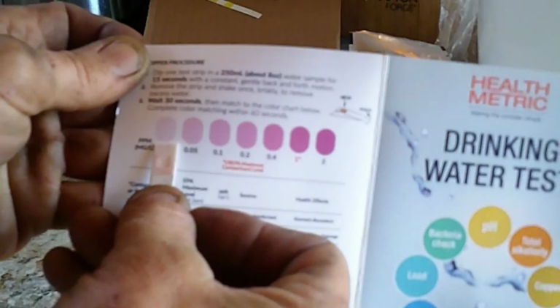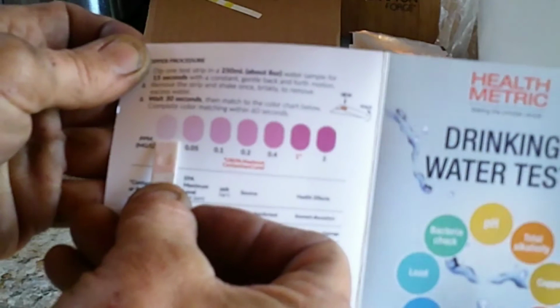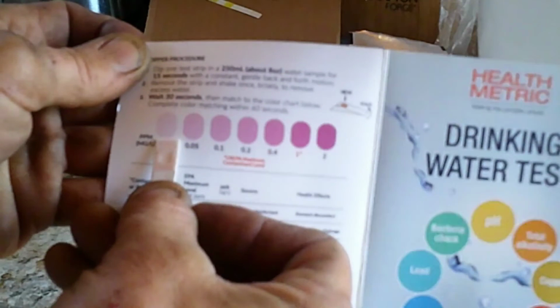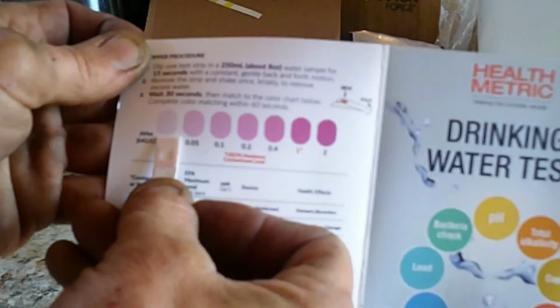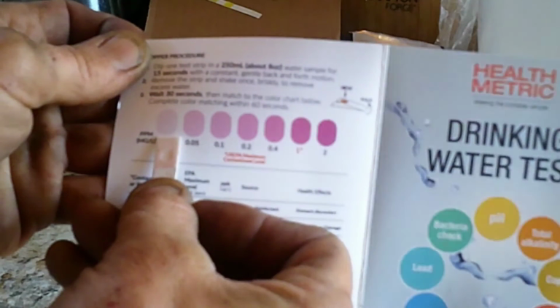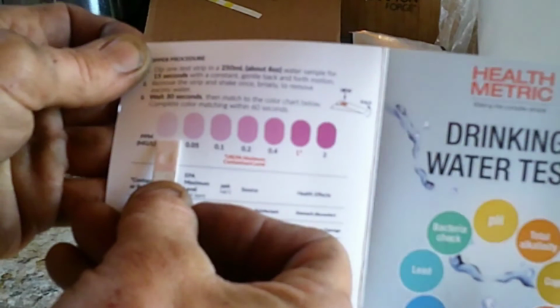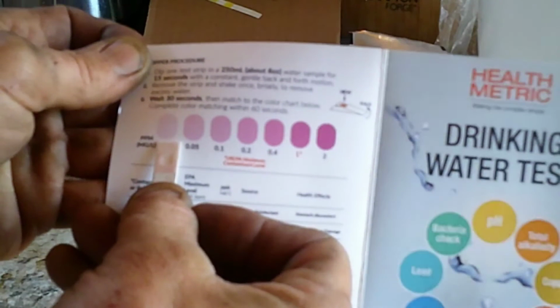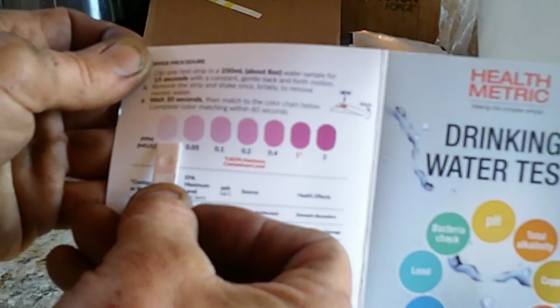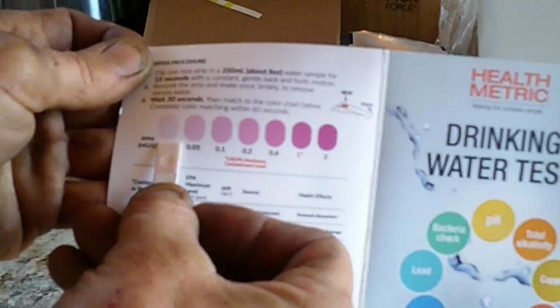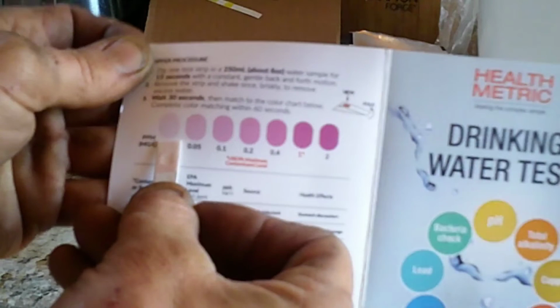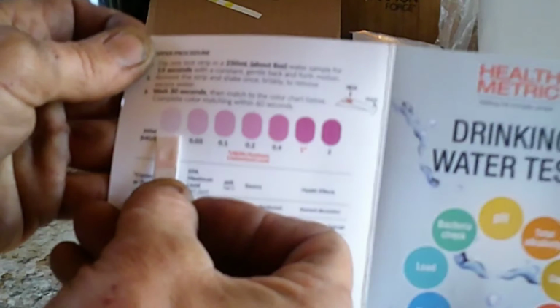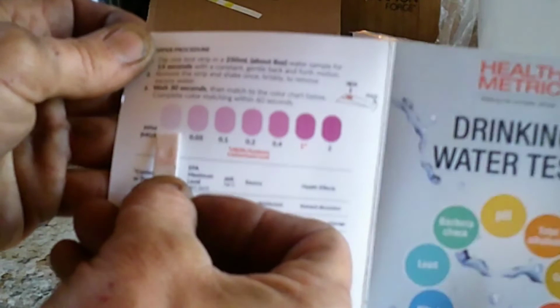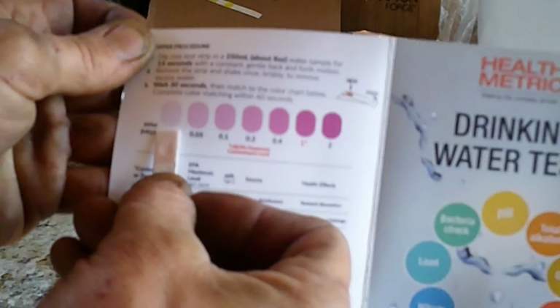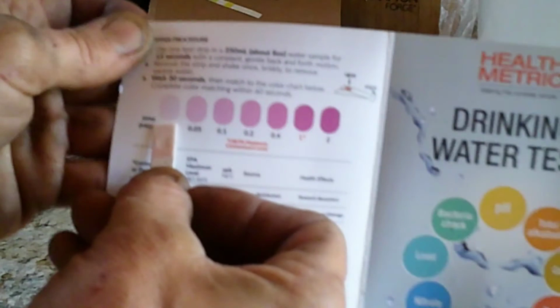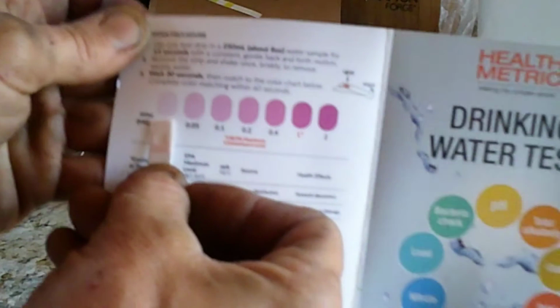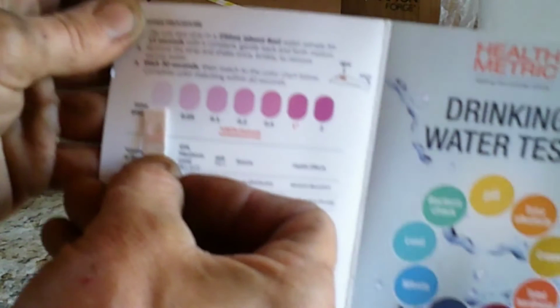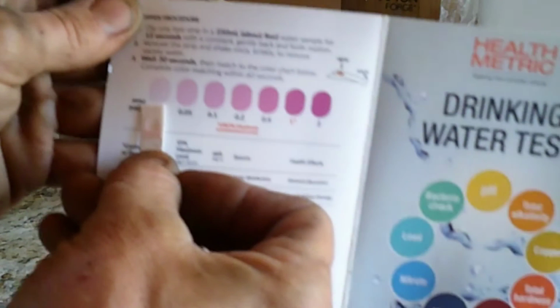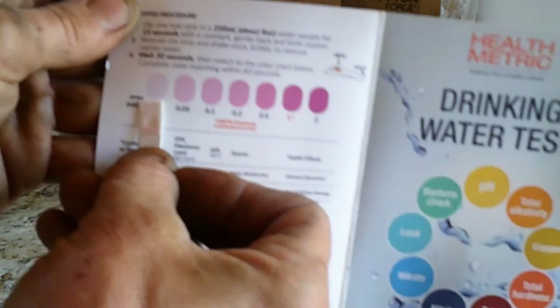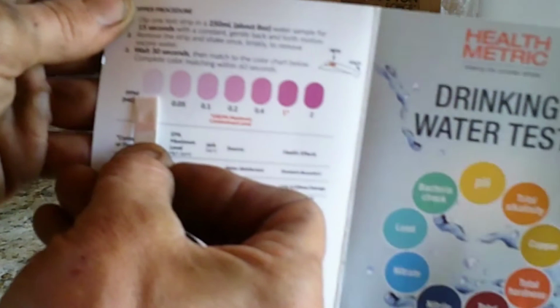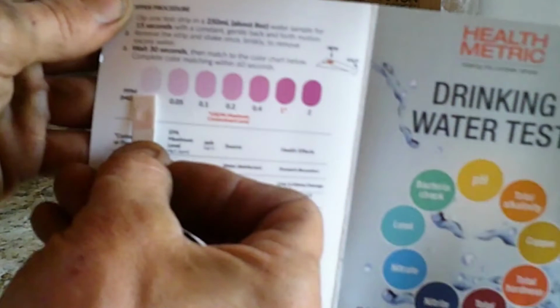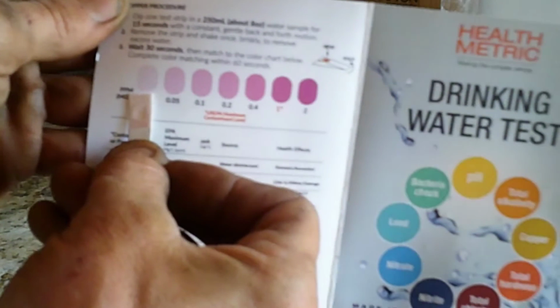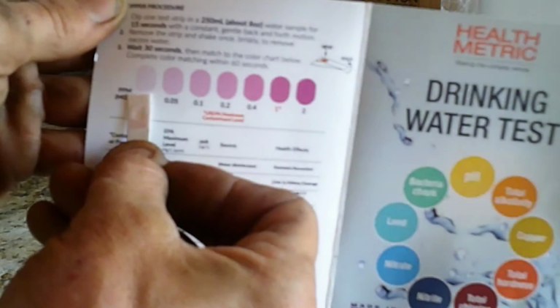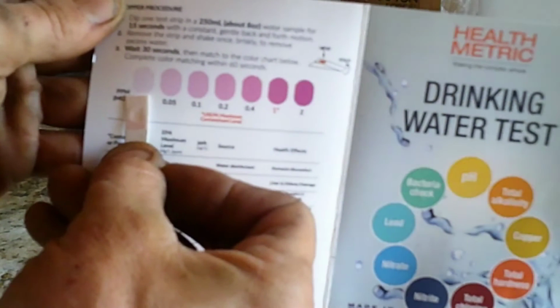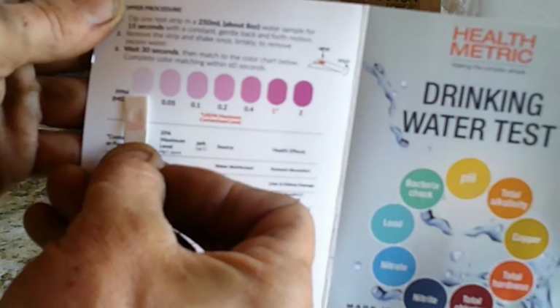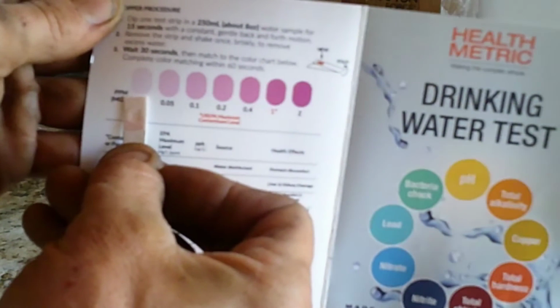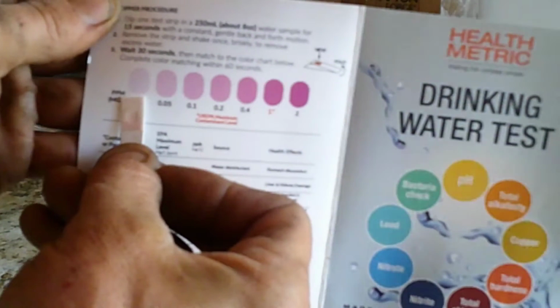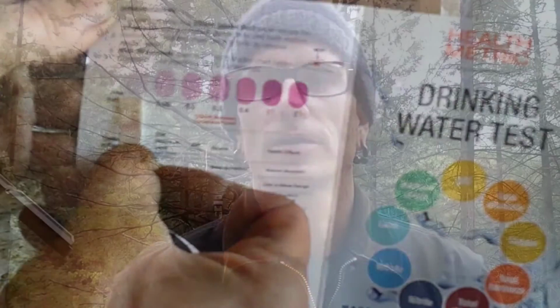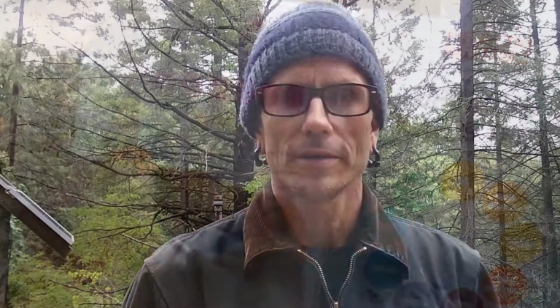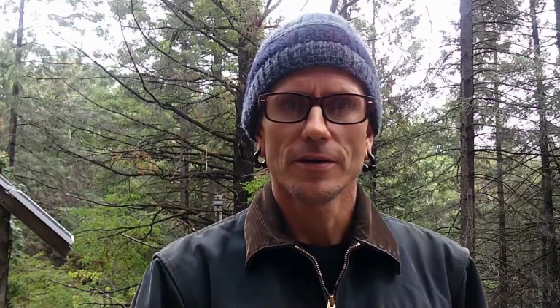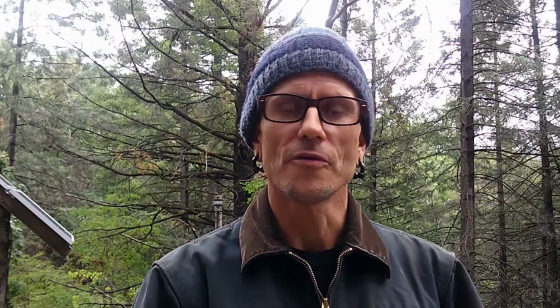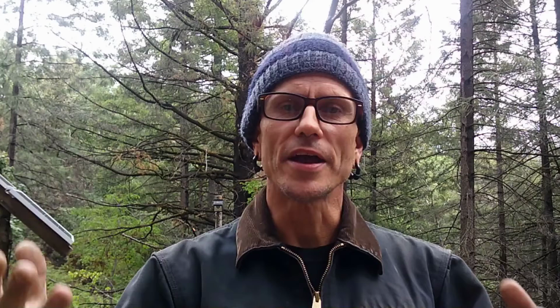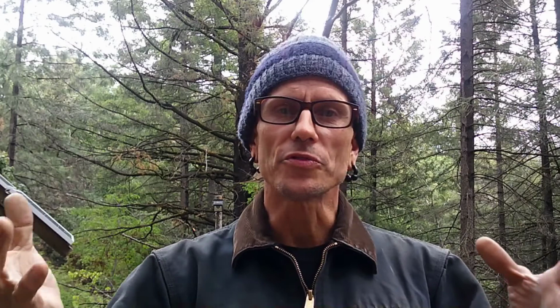The fourth test is for copper. The process was about the same as all the other ones — swirl and compare to the chart. This also passed. No copper in the water — awesome.